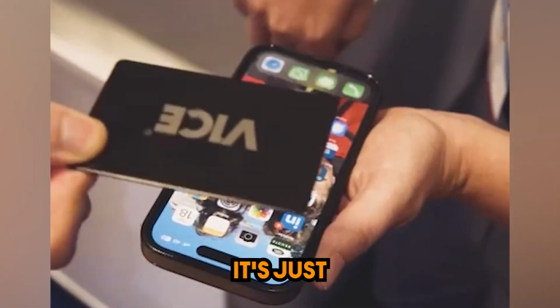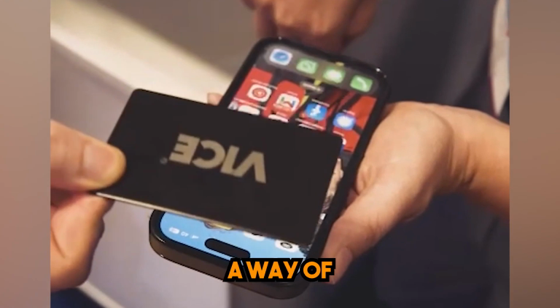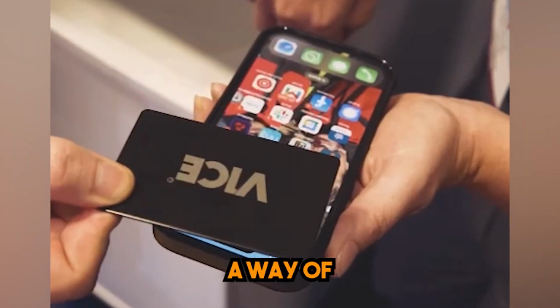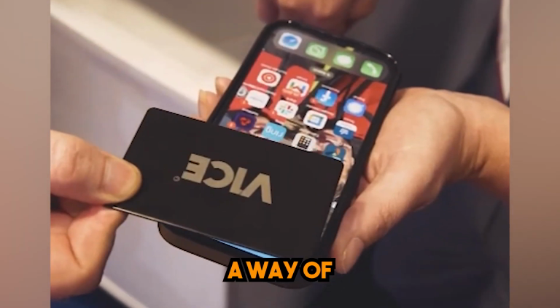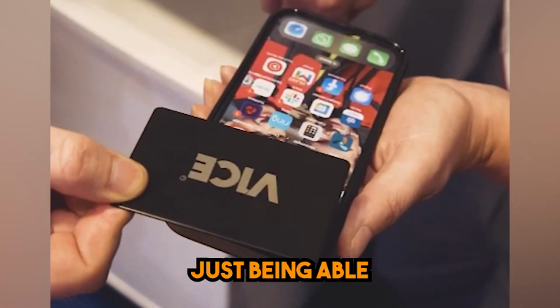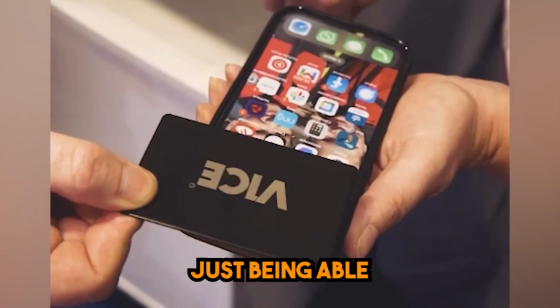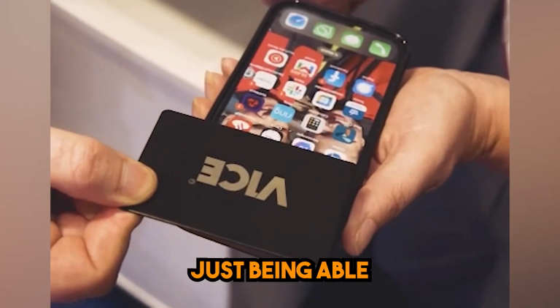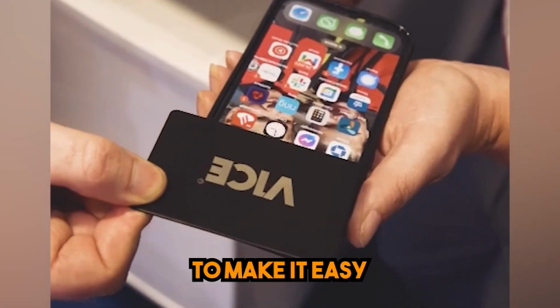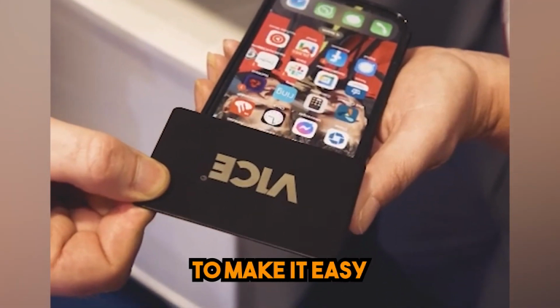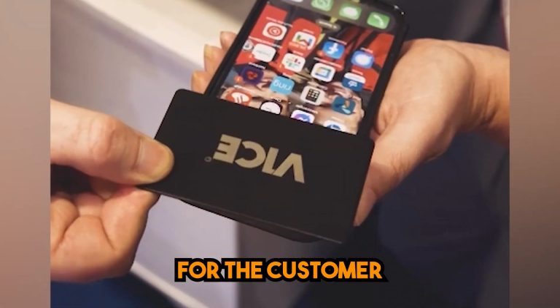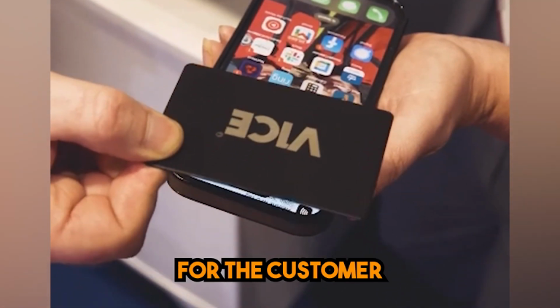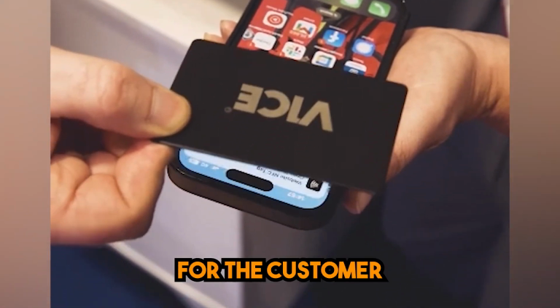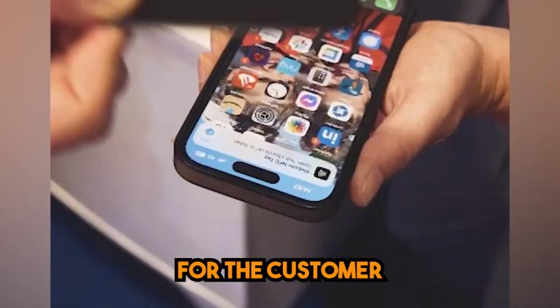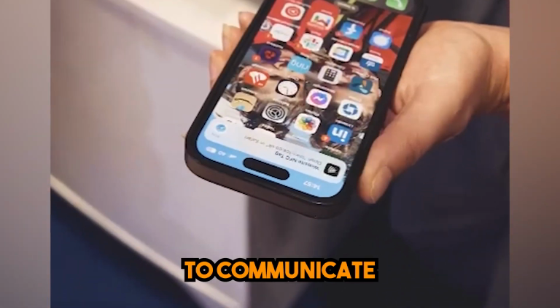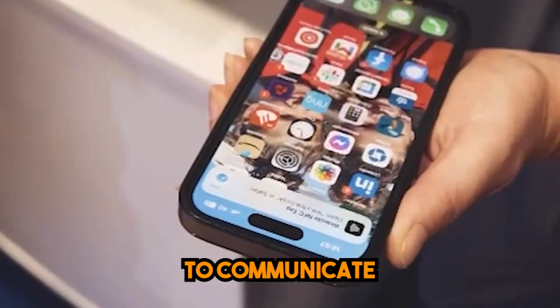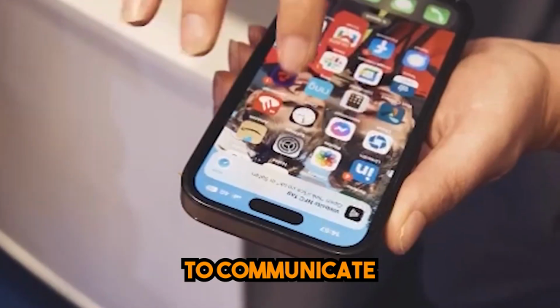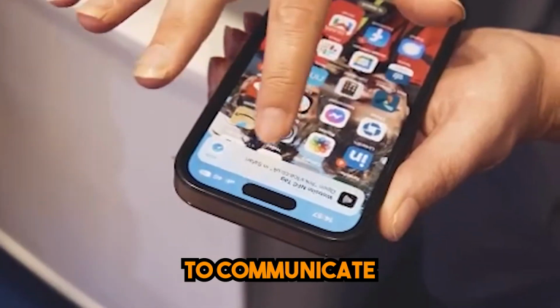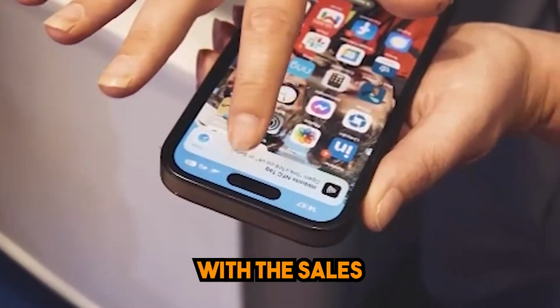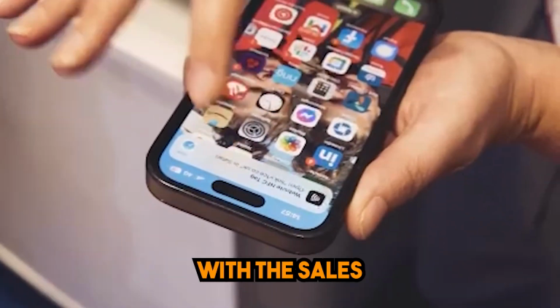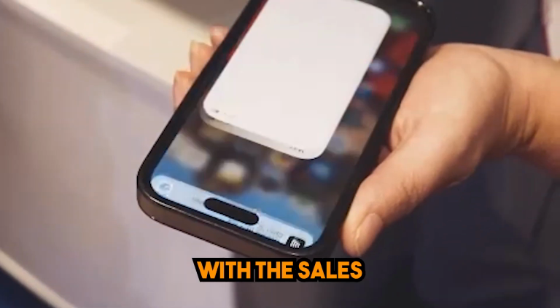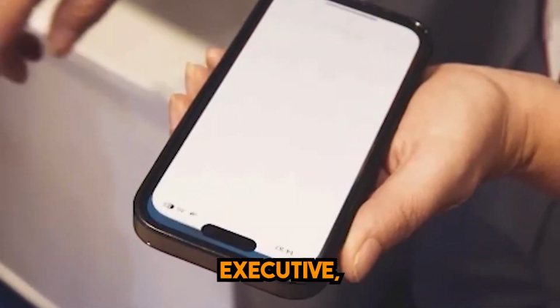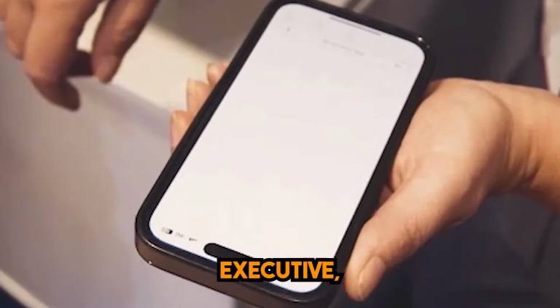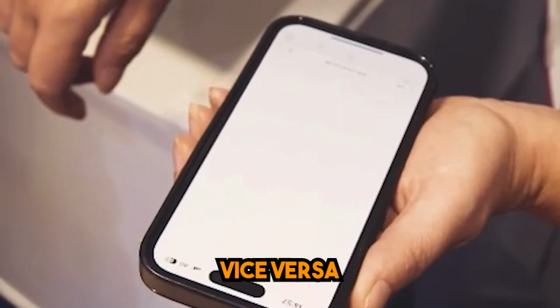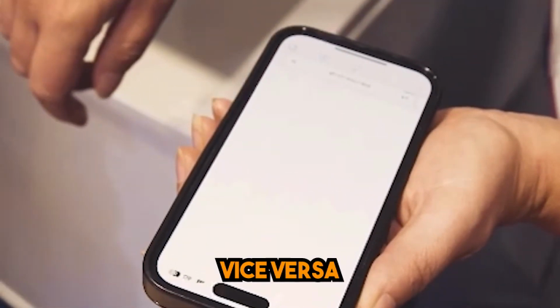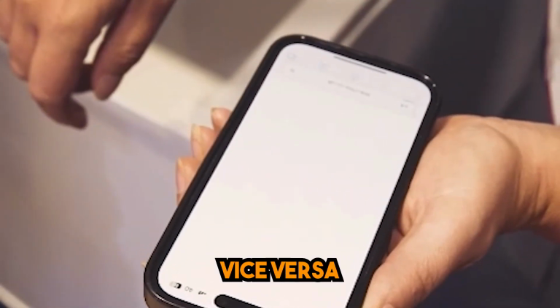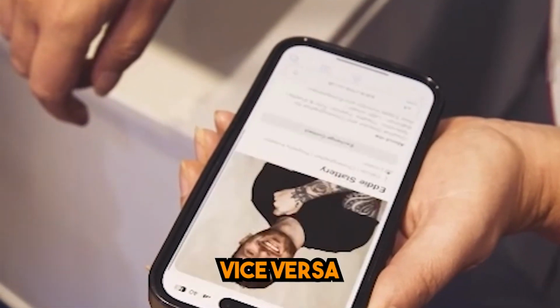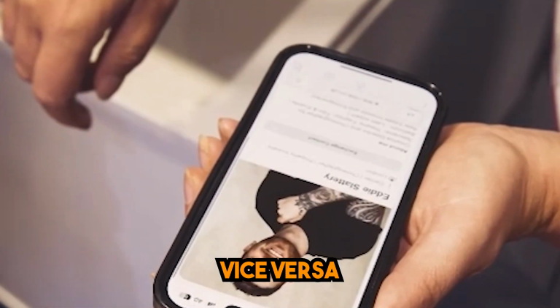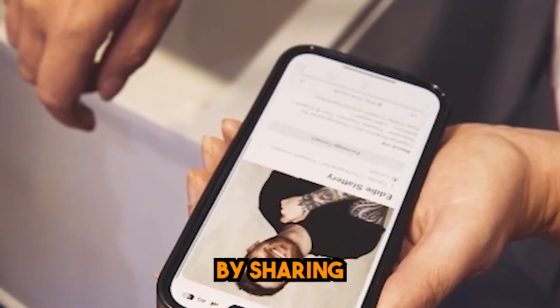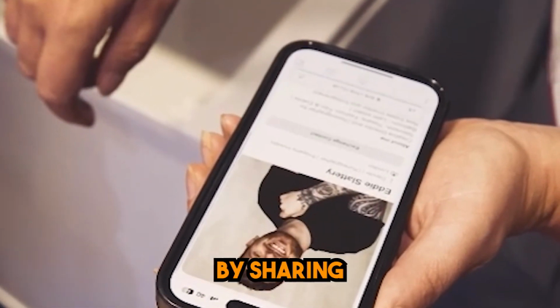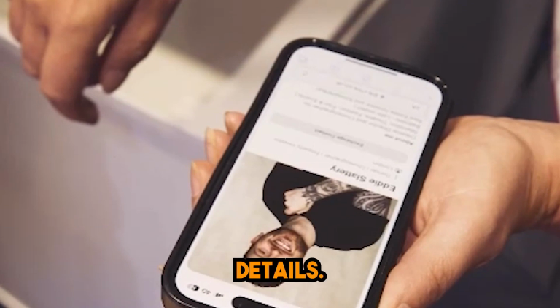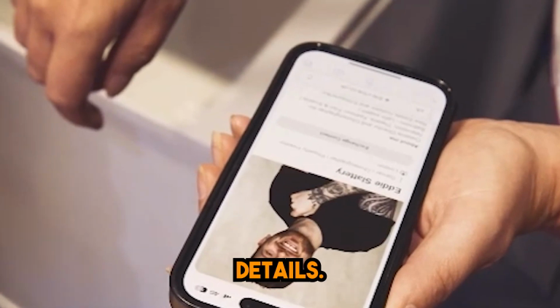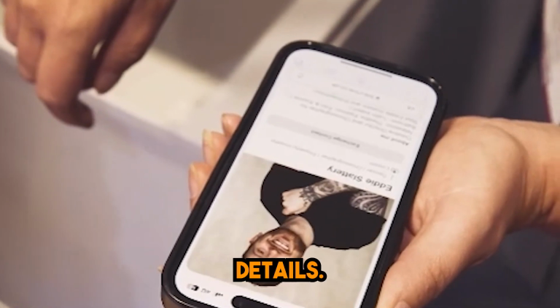We wanted to do something a little bit more with the times — something where customers were able to interact with us more and have the opportunity to physically save our sales executives' details, making it easier for them to contact us directly. It's just a way of making it easy for the customer to communicate with the sales exec and vice versa by sharing details.